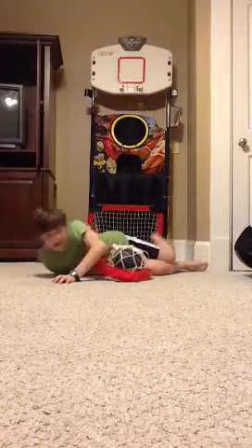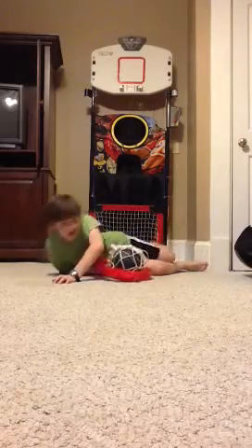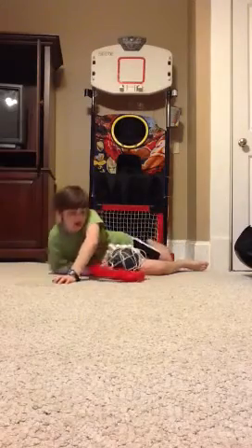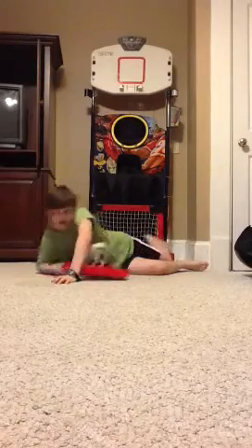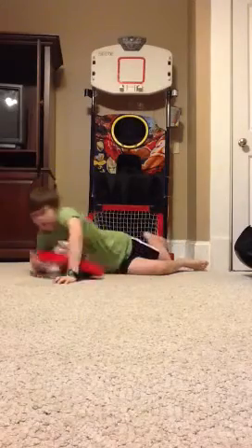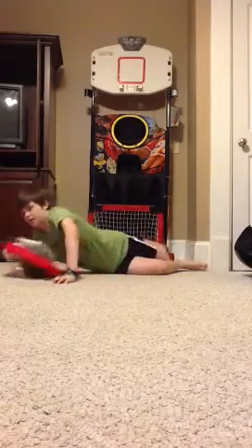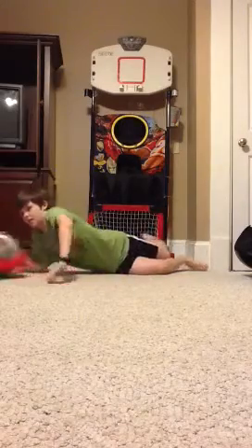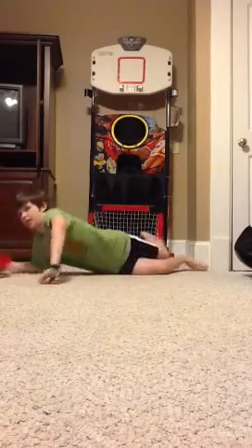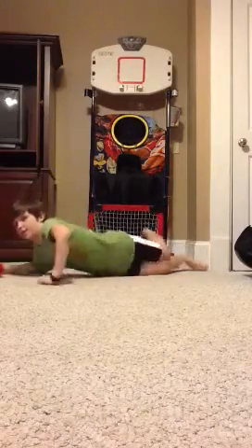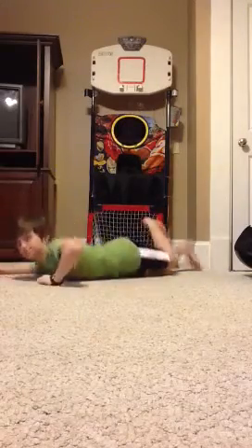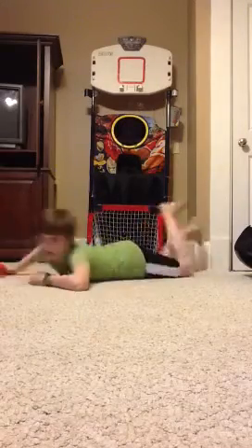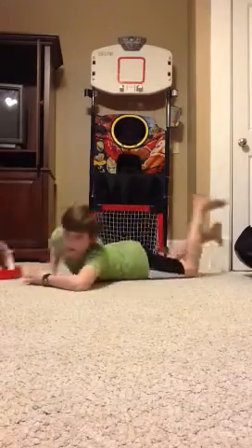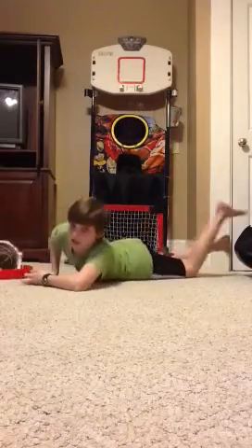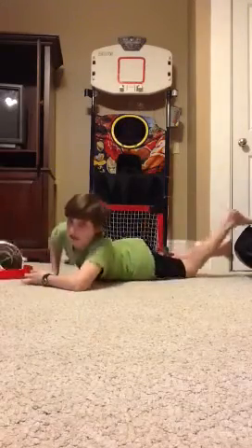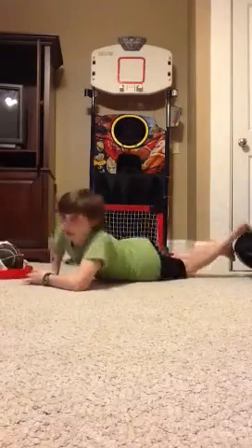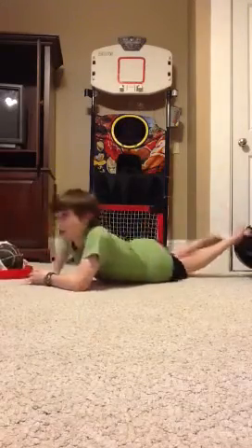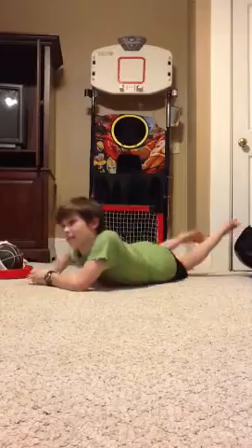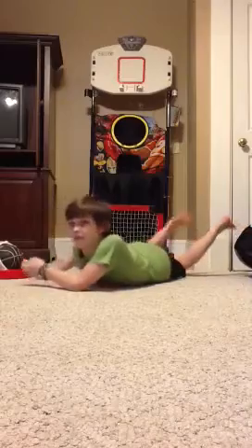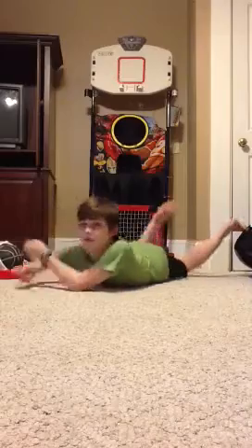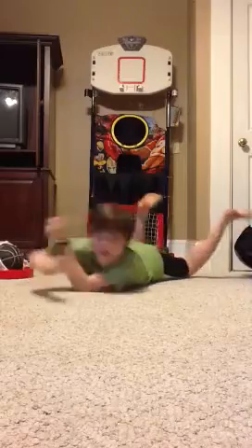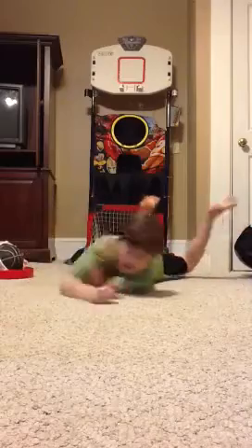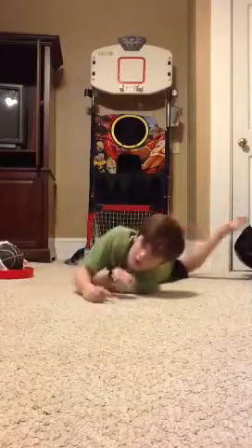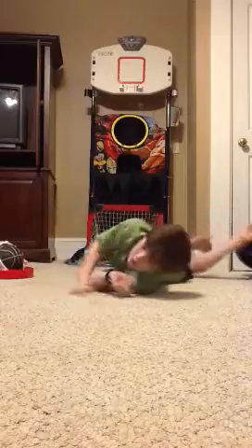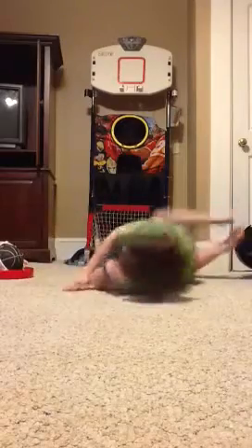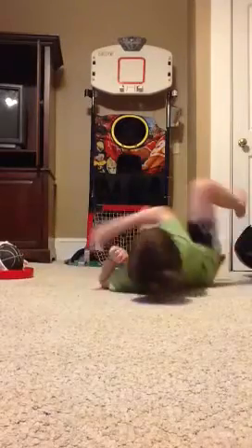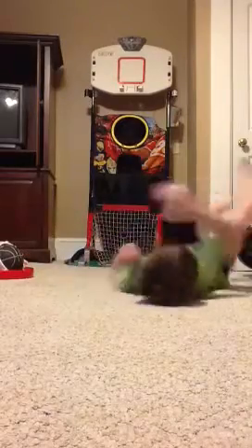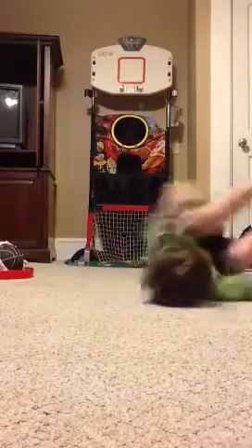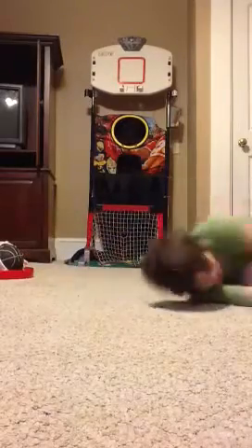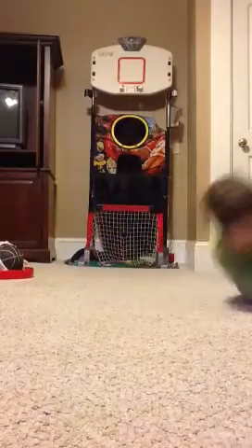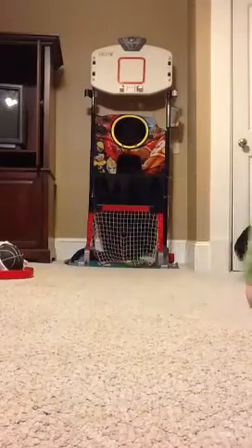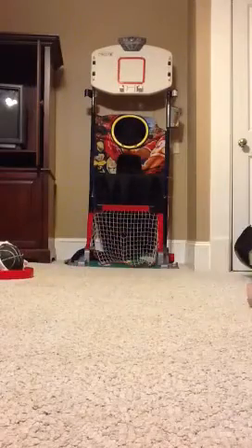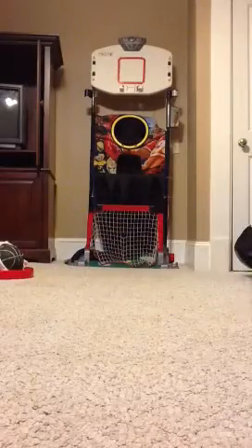Oh, I'm coming to stop the video. Oh, oh.